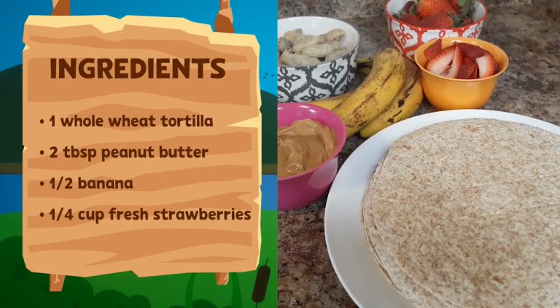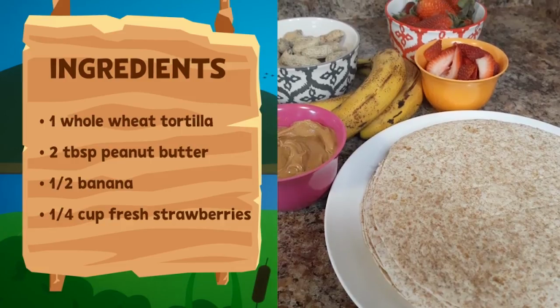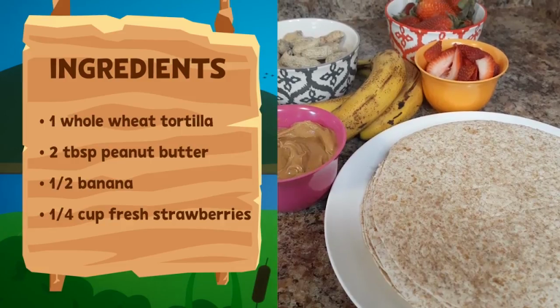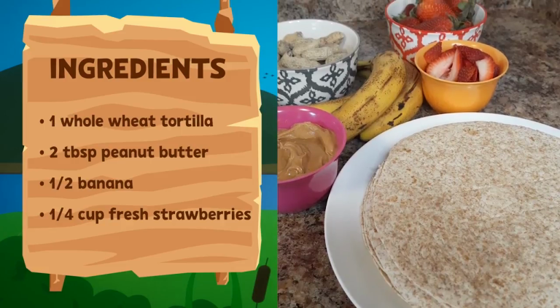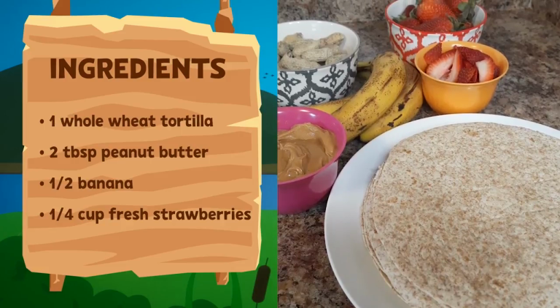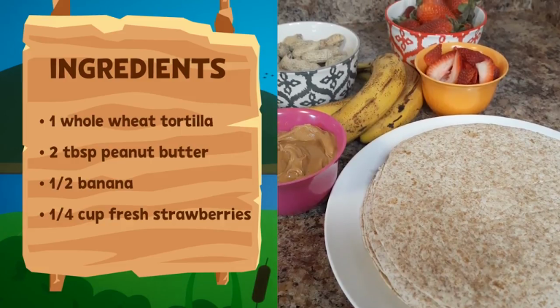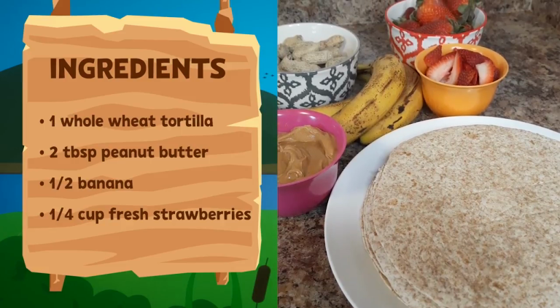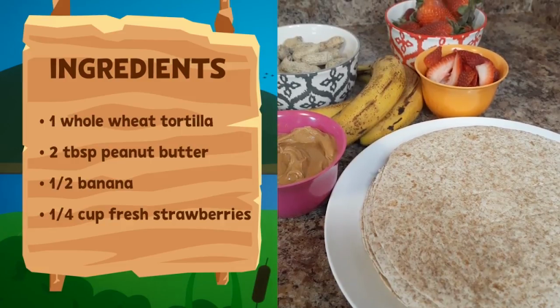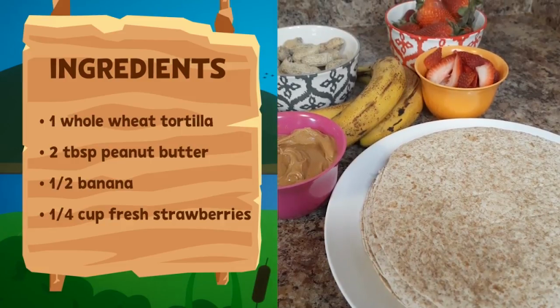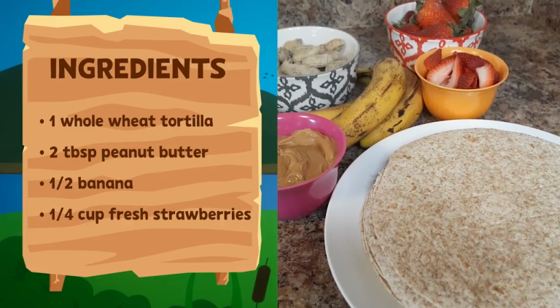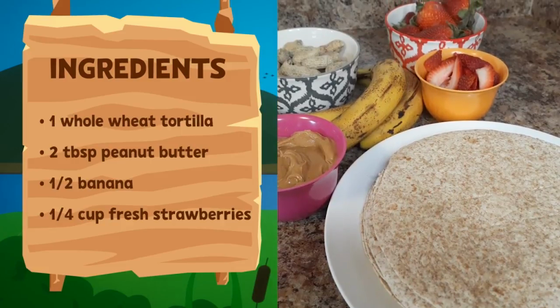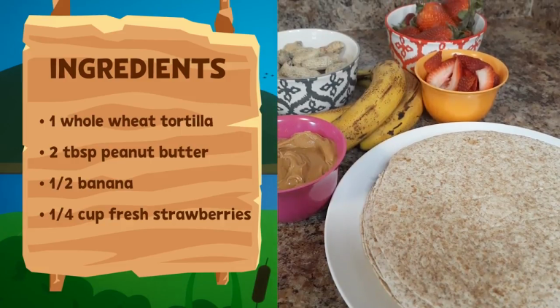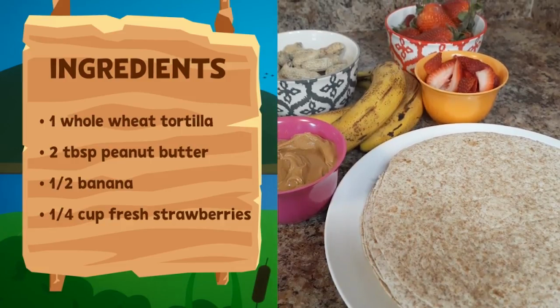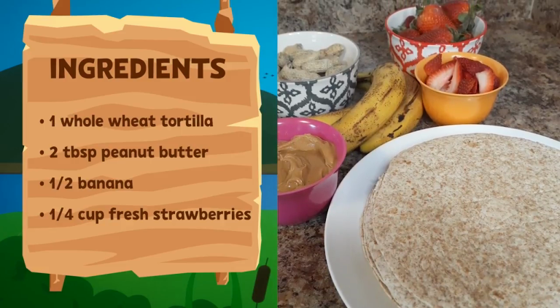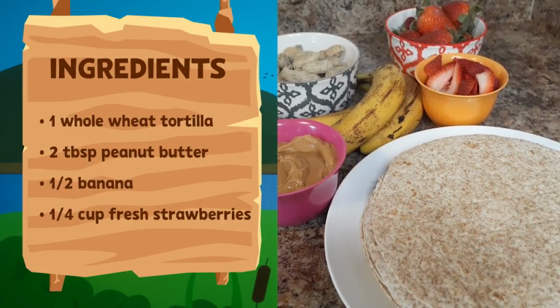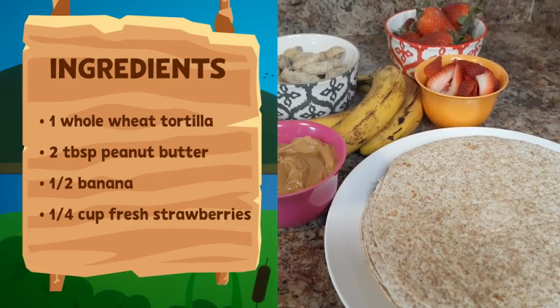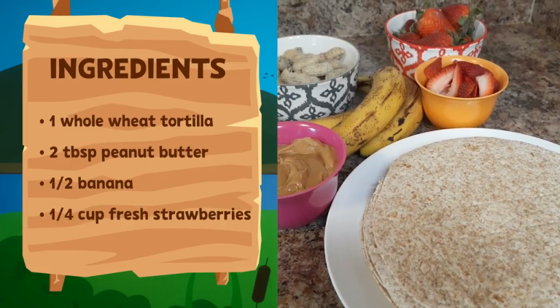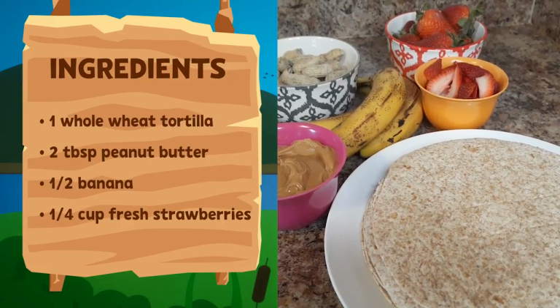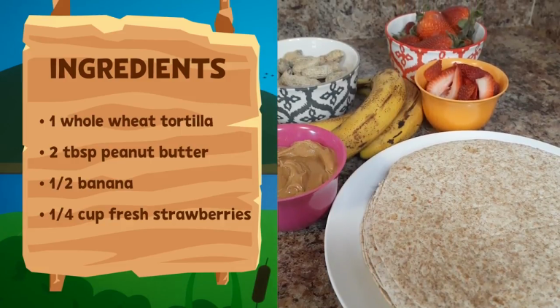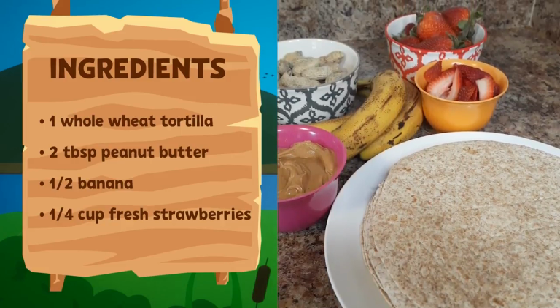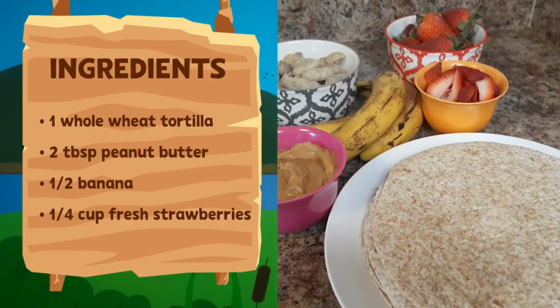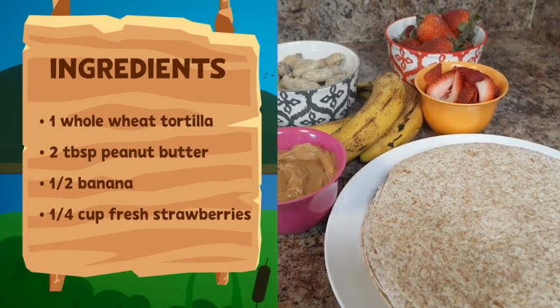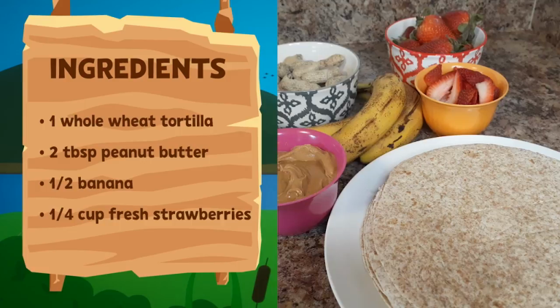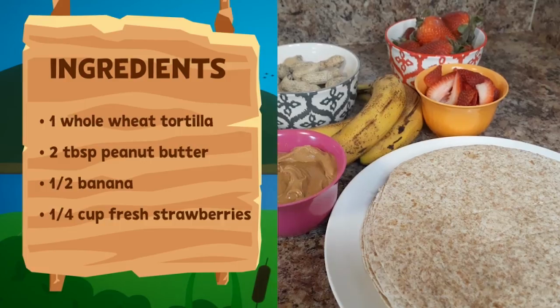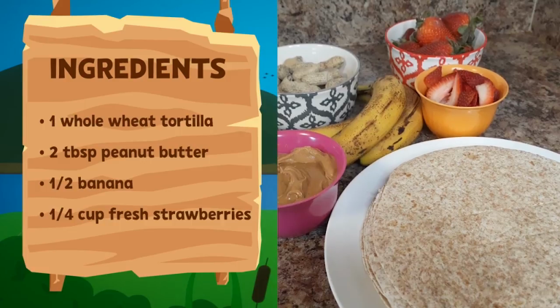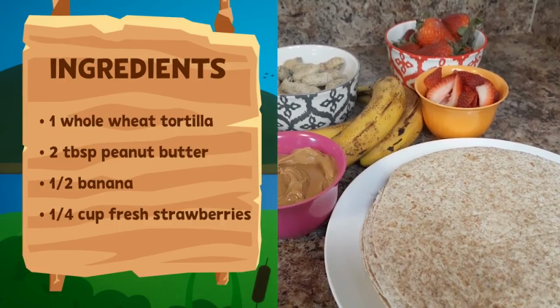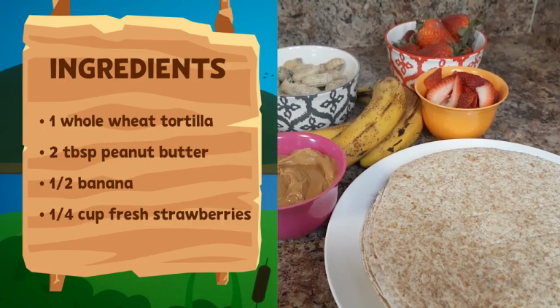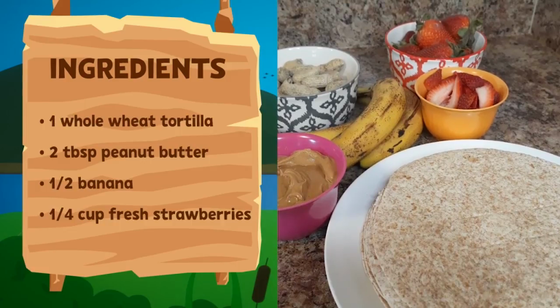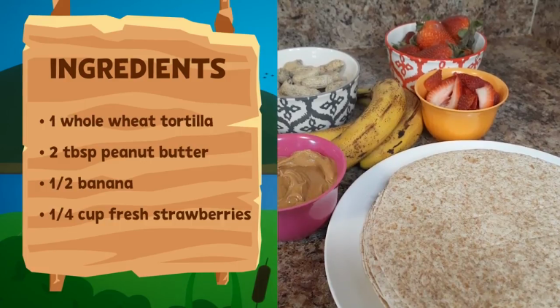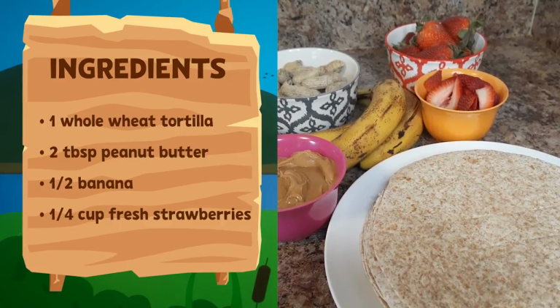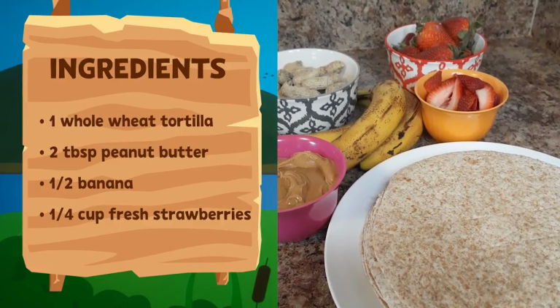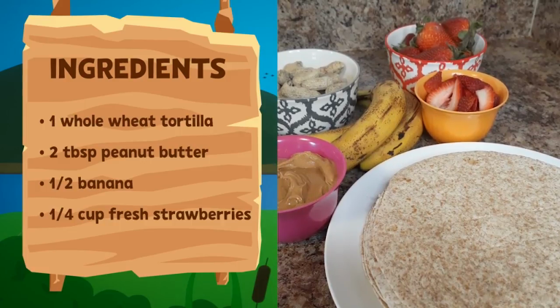One whole wheat tortilla, two tablespoons of peanut butter, half of a banana, and a quarter cup of fresh strawberries.